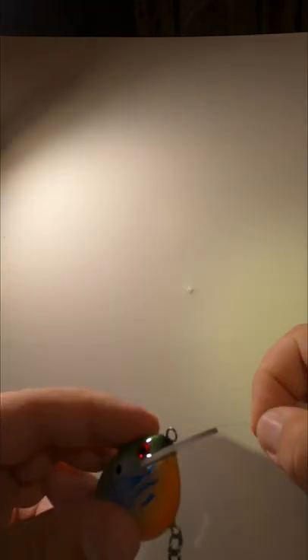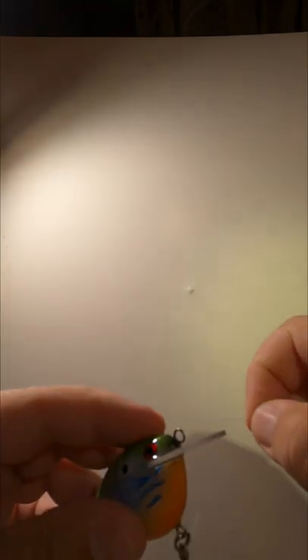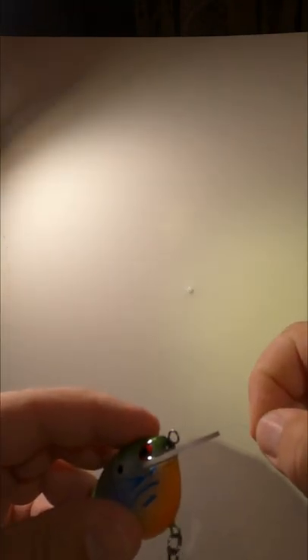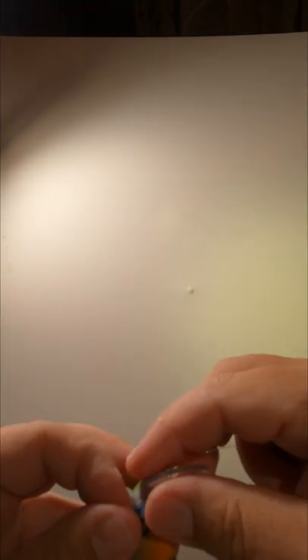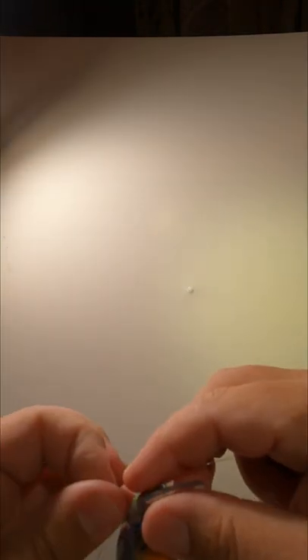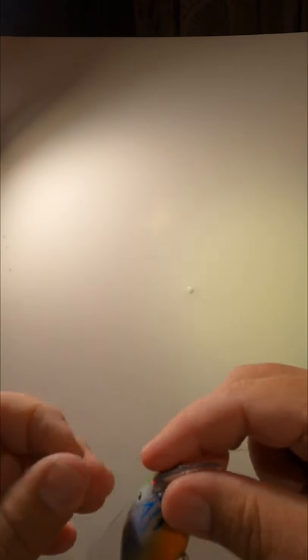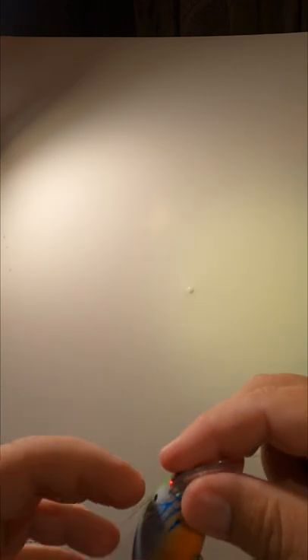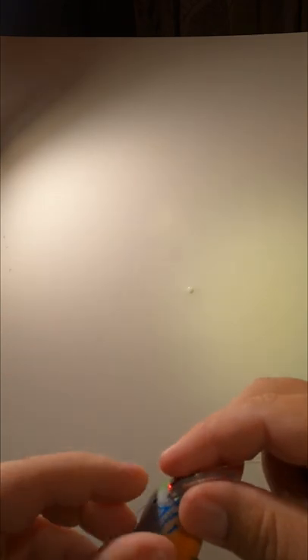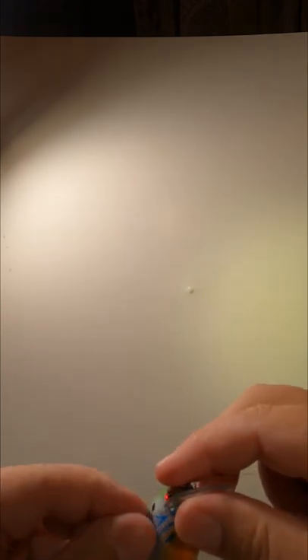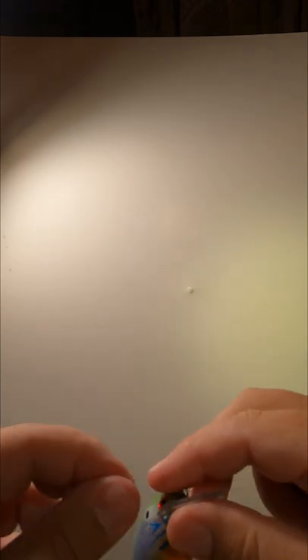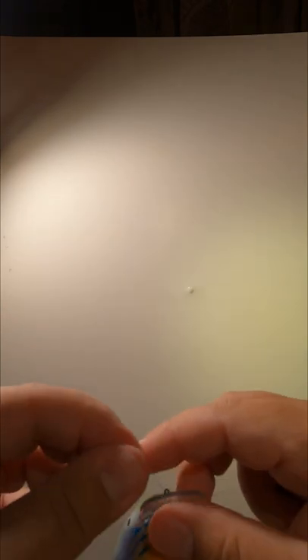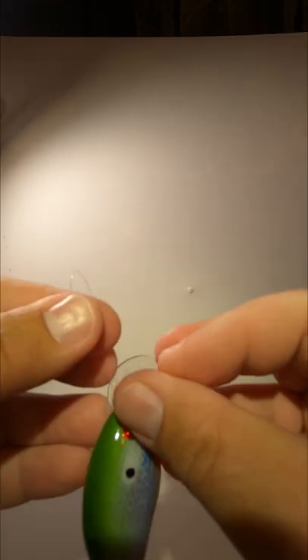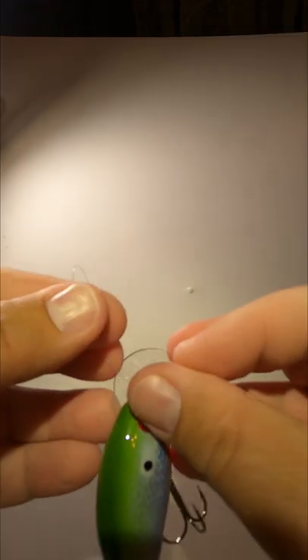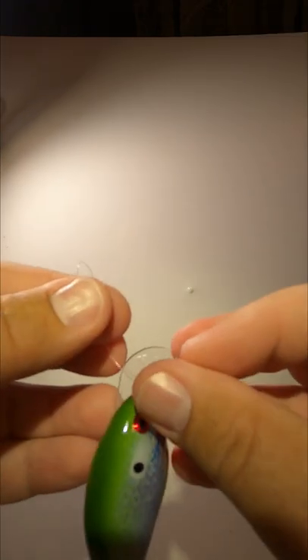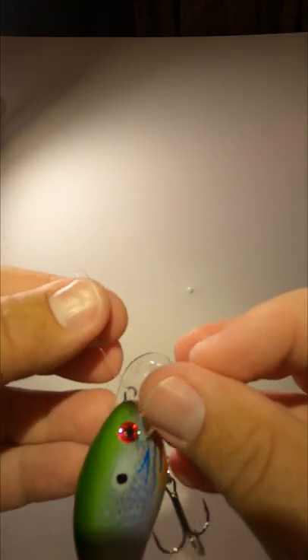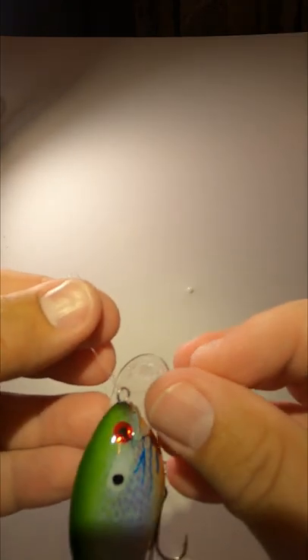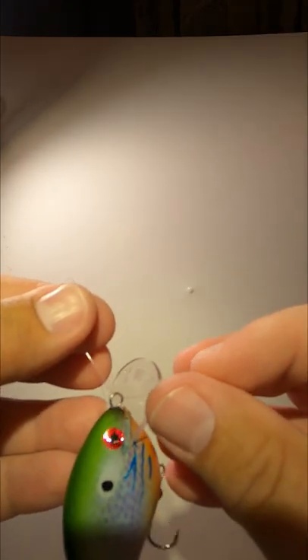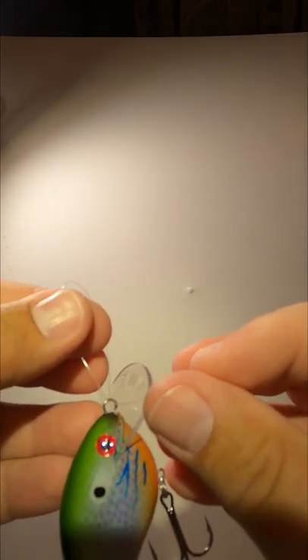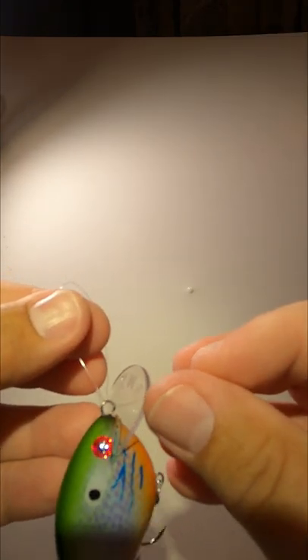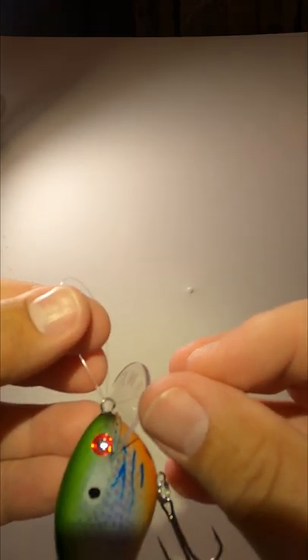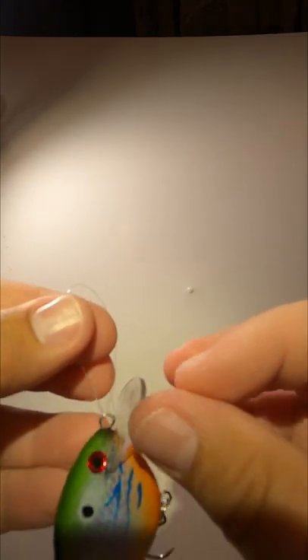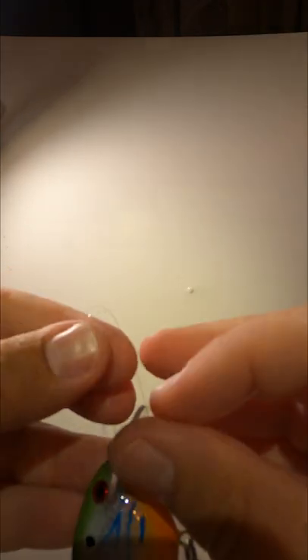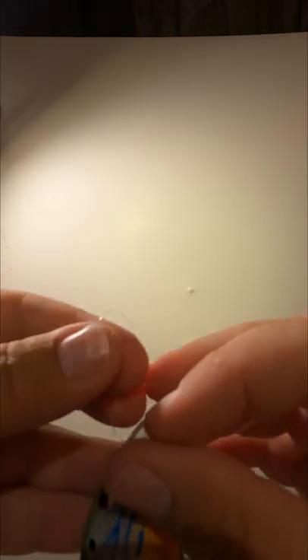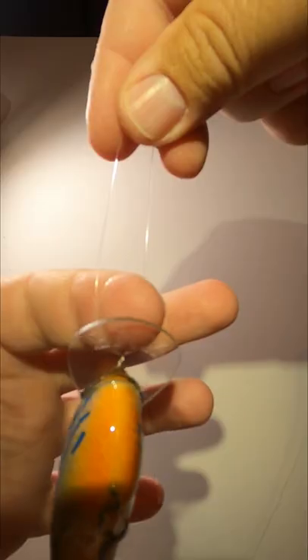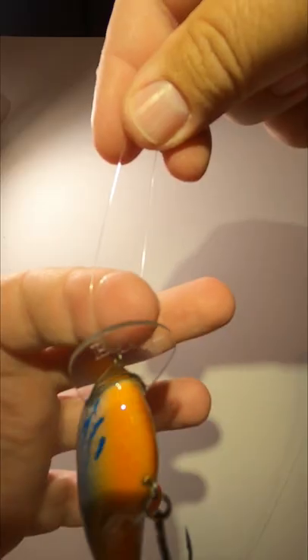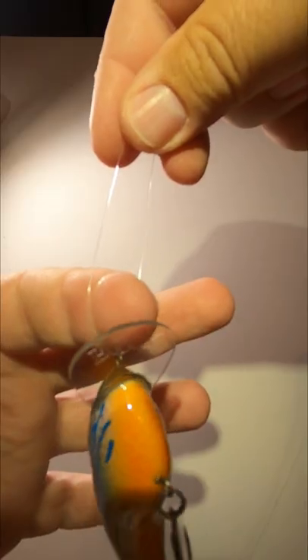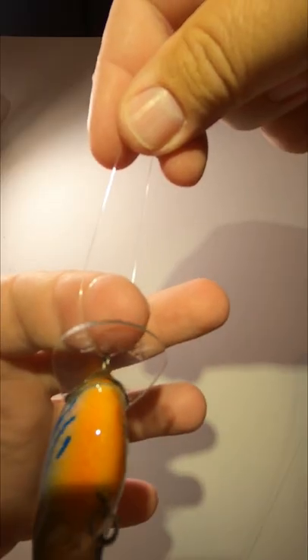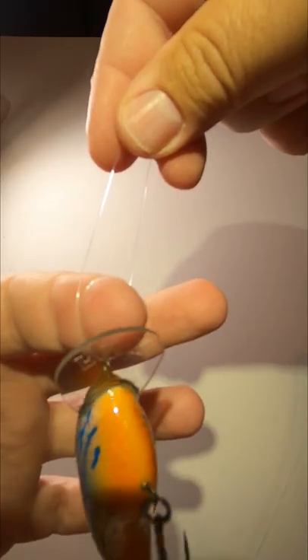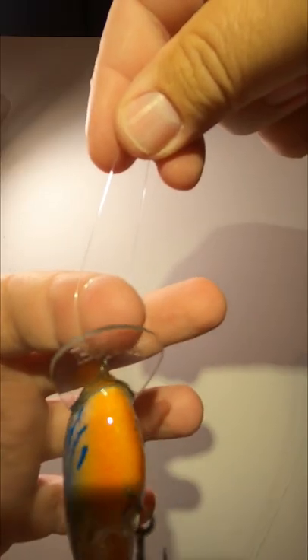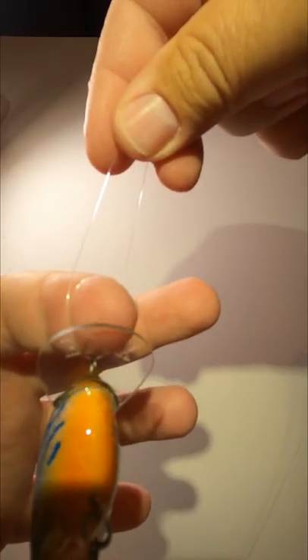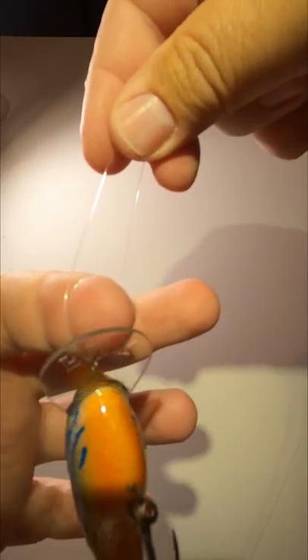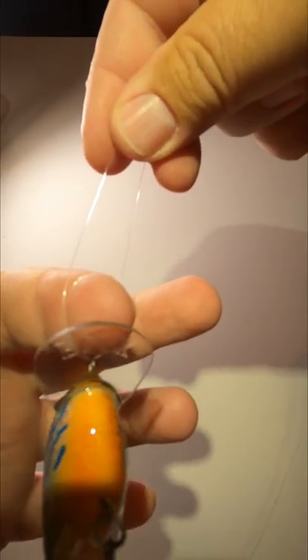First, run your line through your eye. Now run your tag end through the eye a second time. Tighten this loop down on your finger.